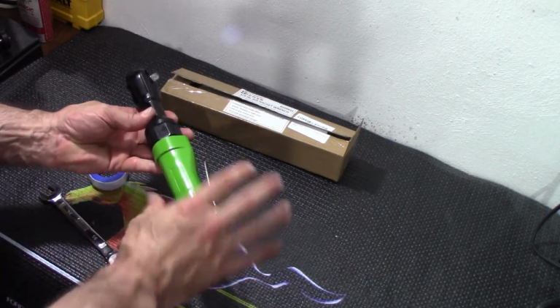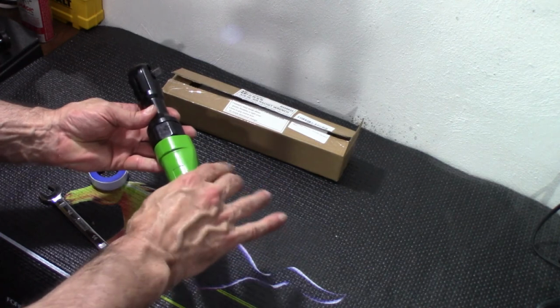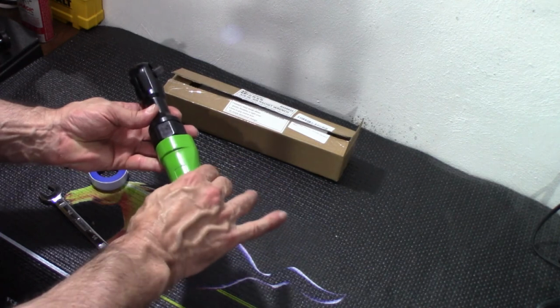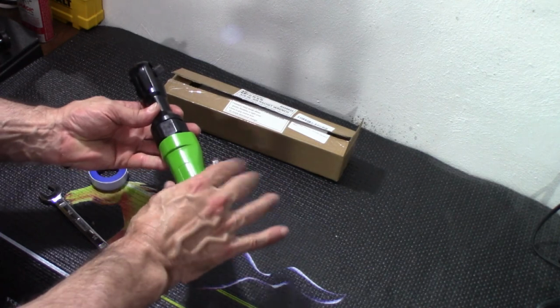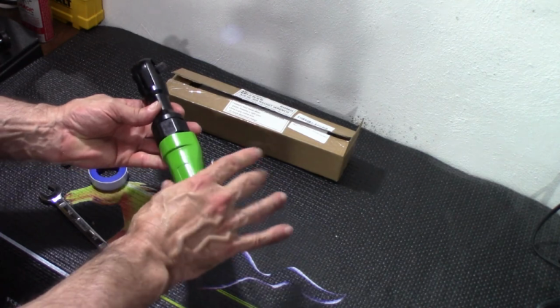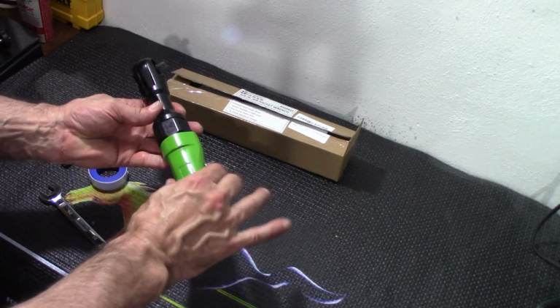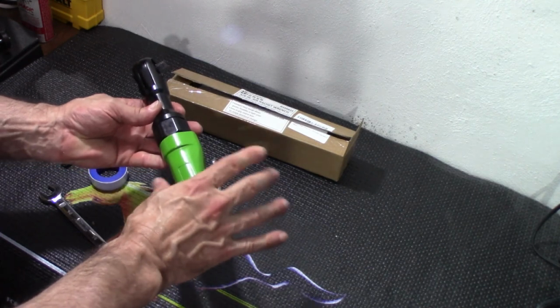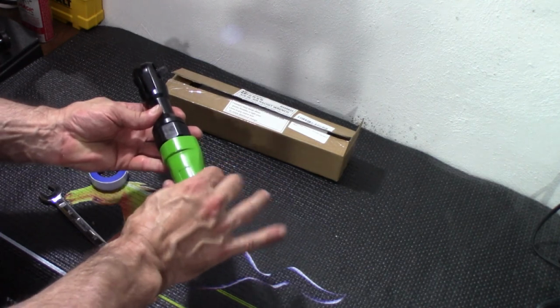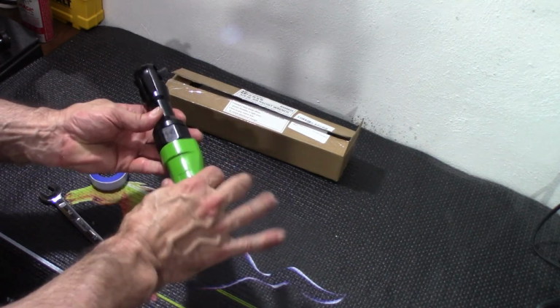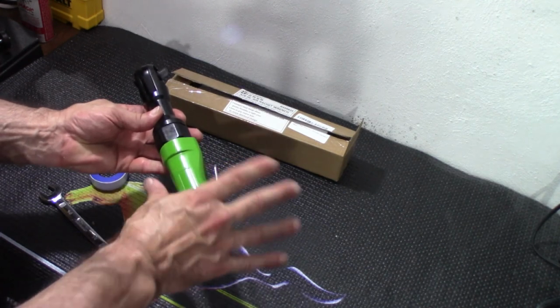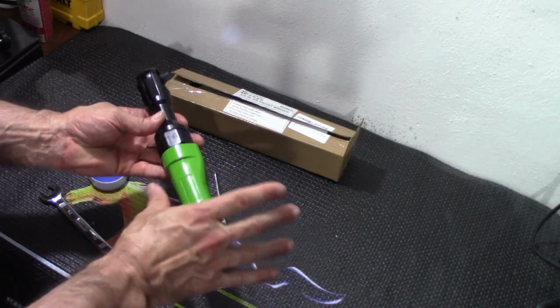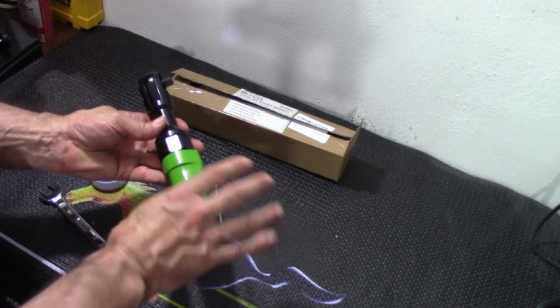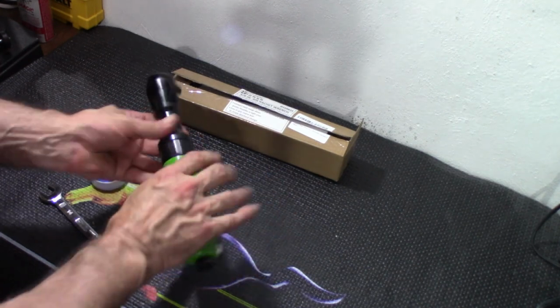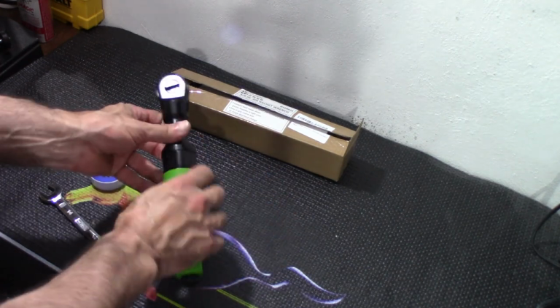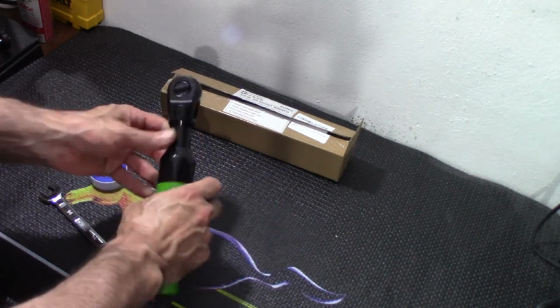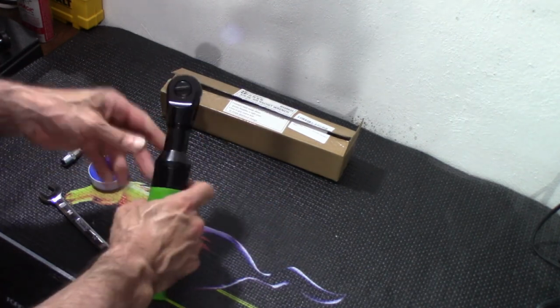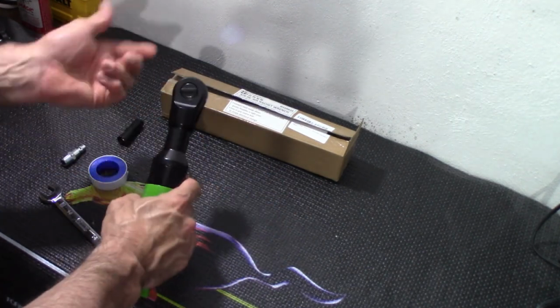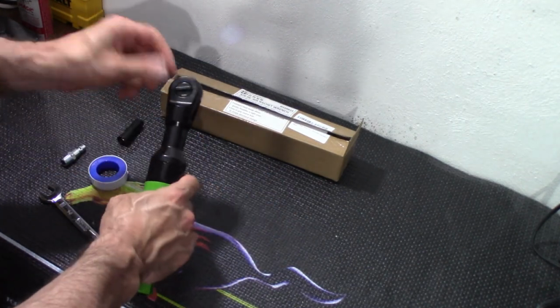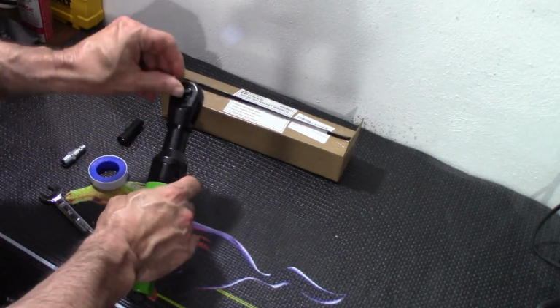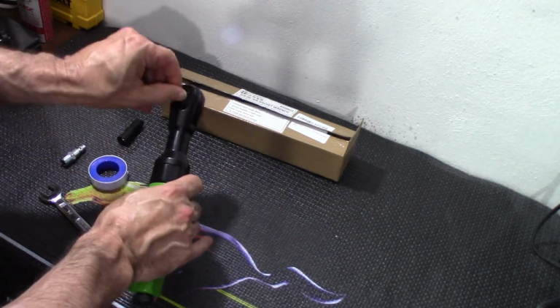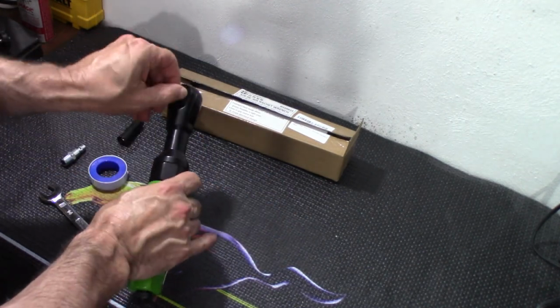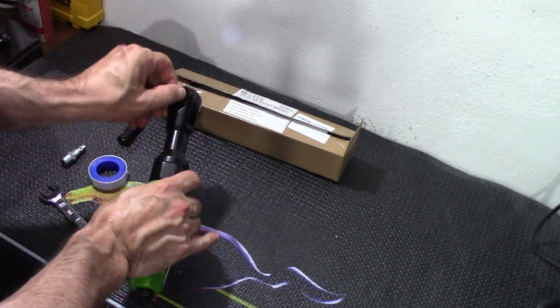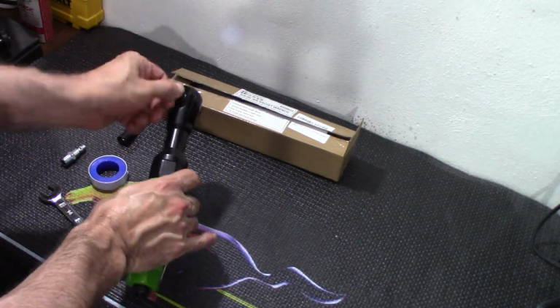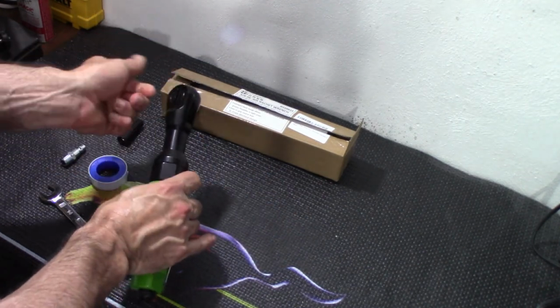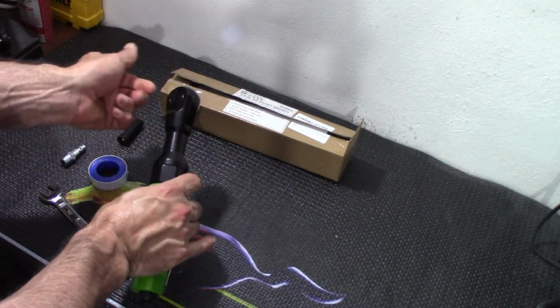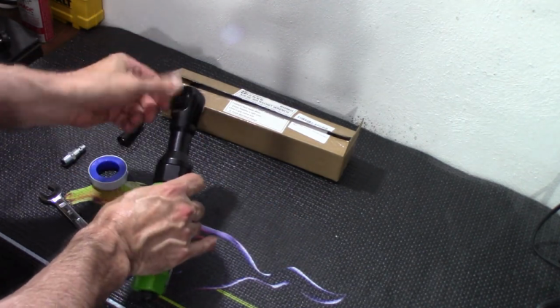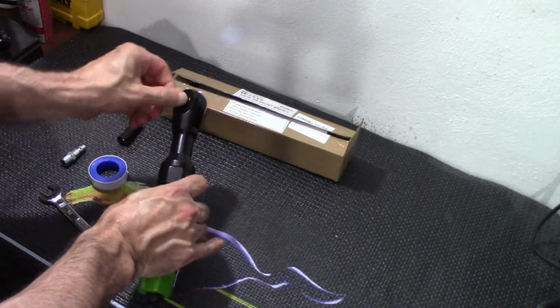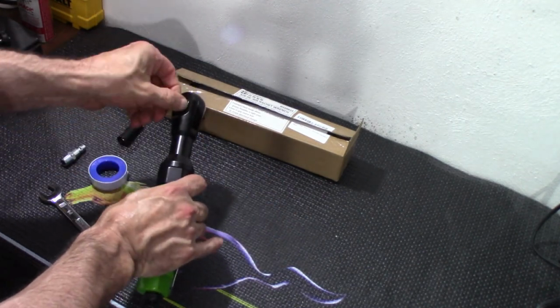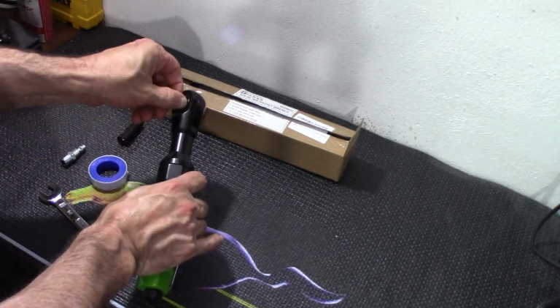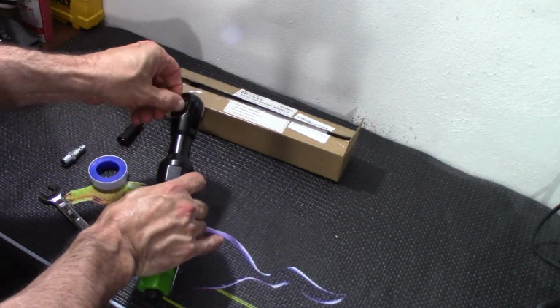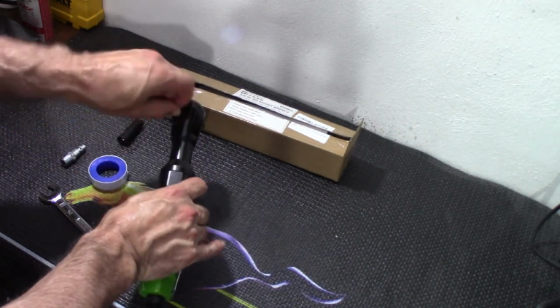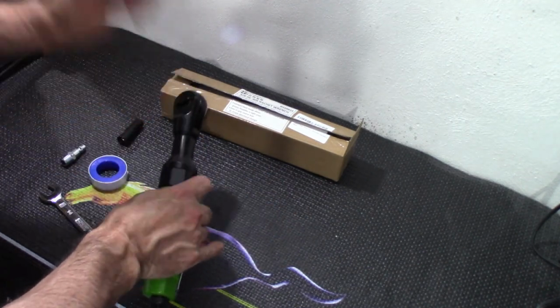Here's your go switch, and forward and back.